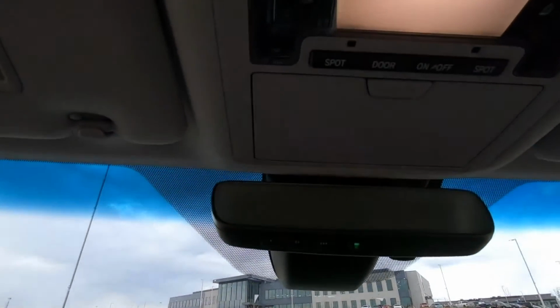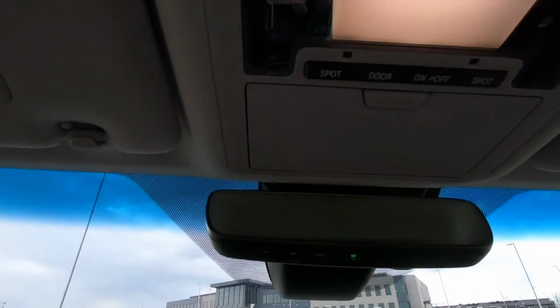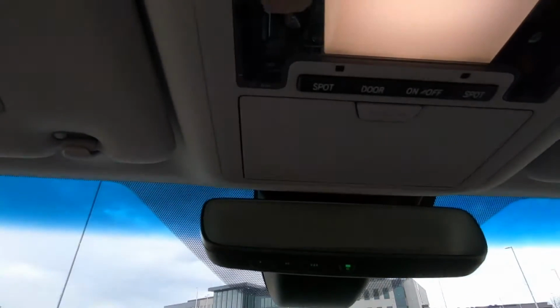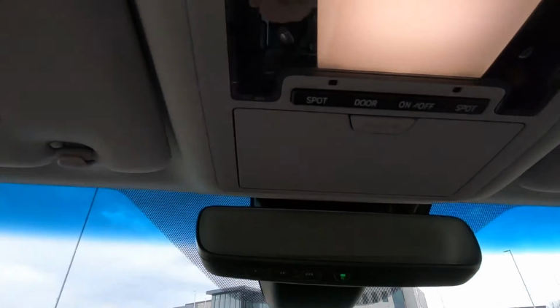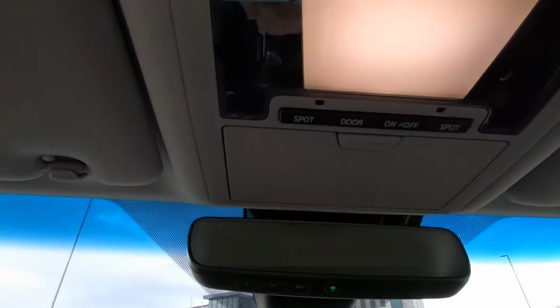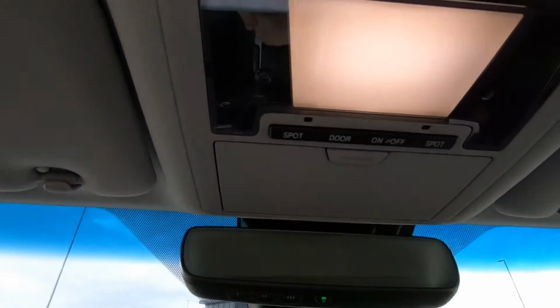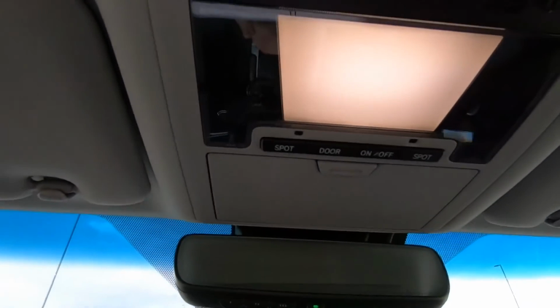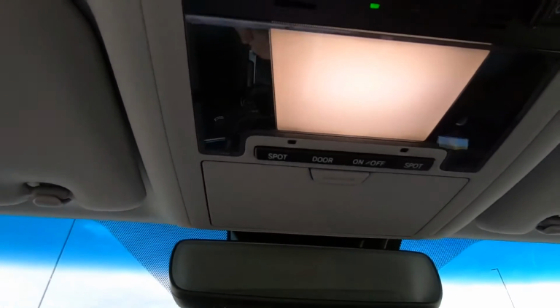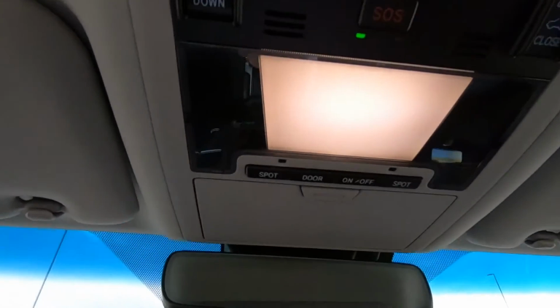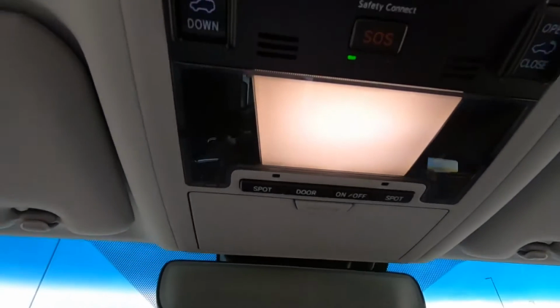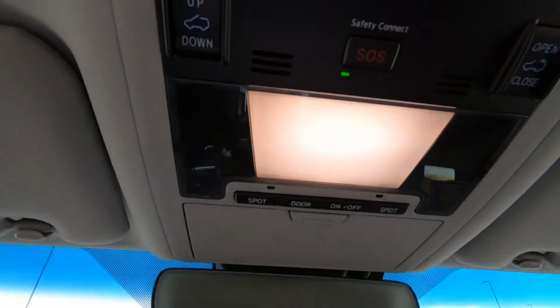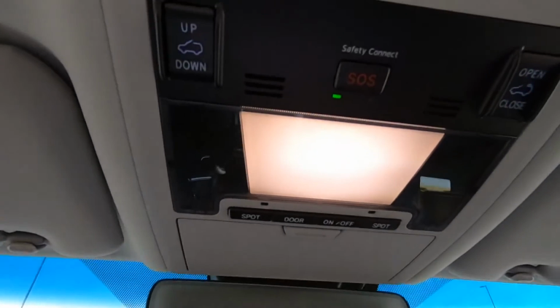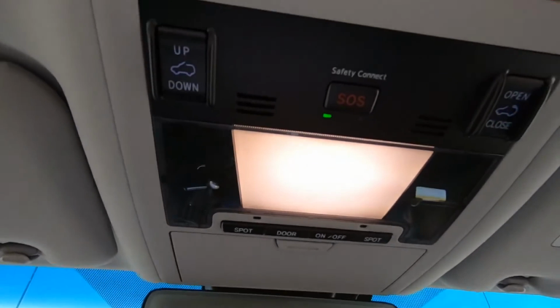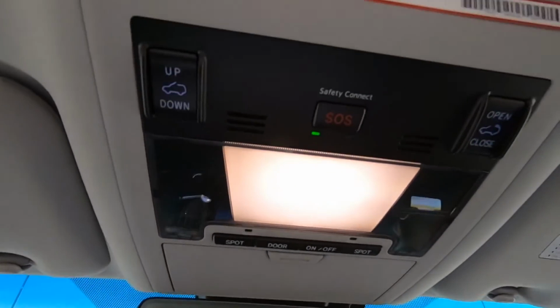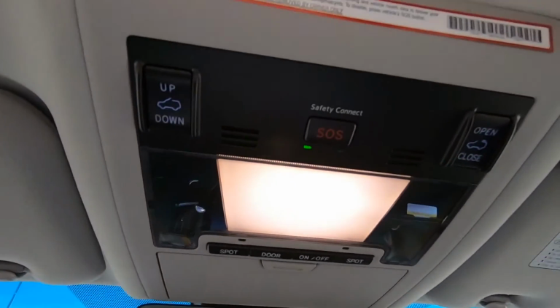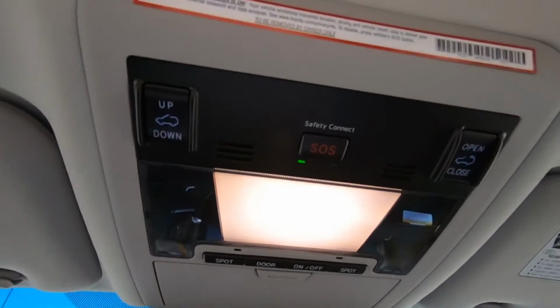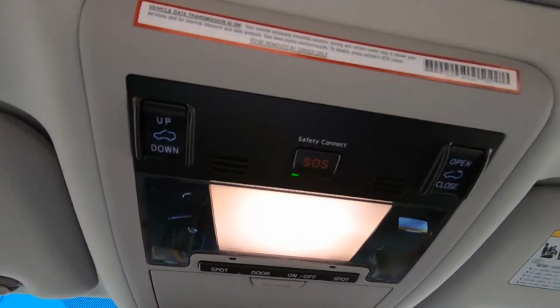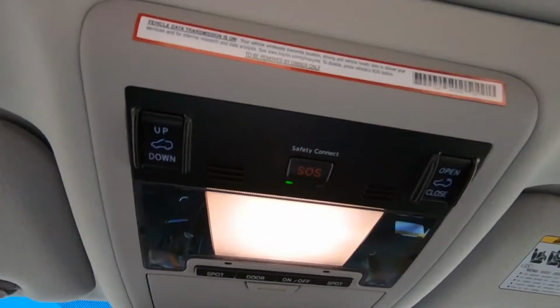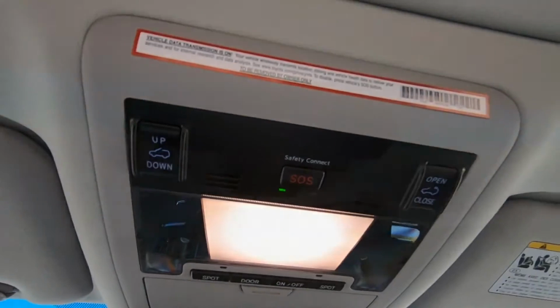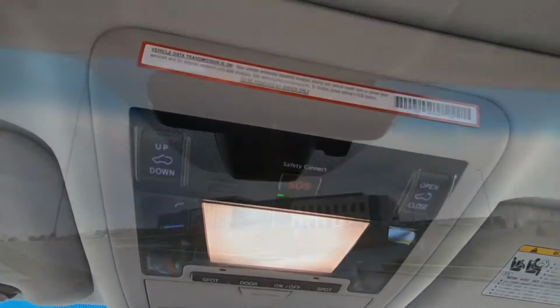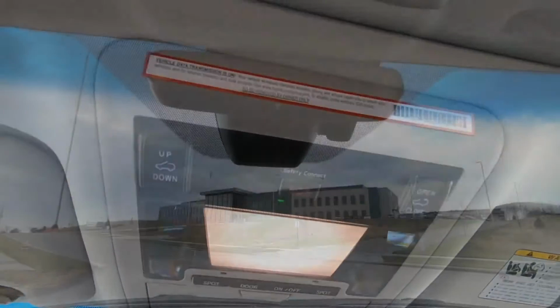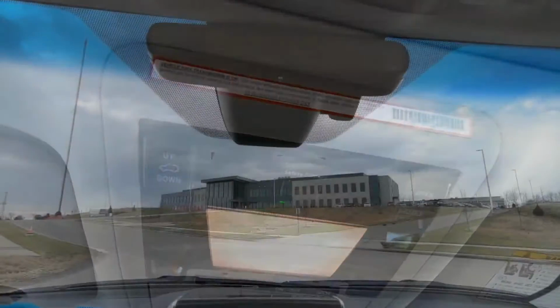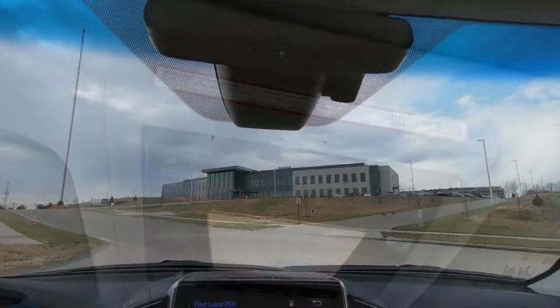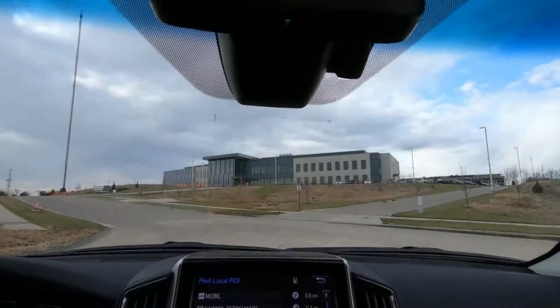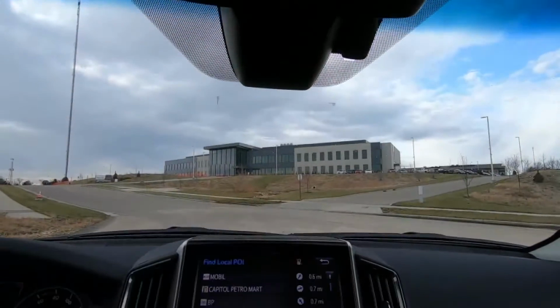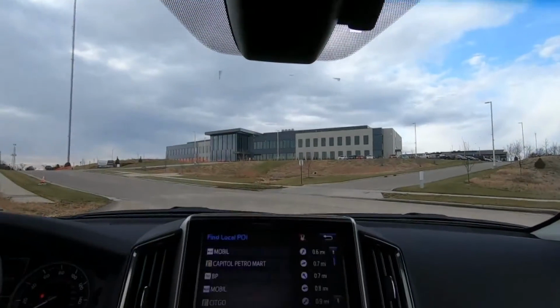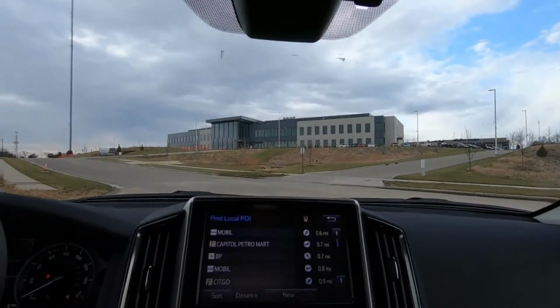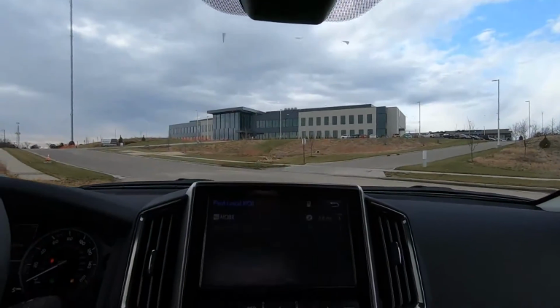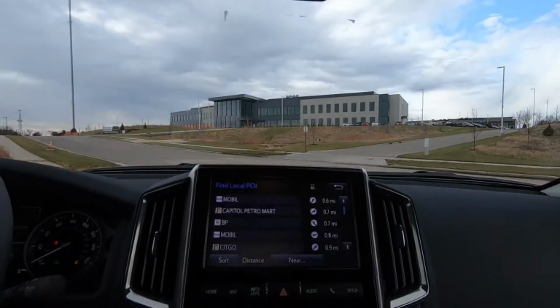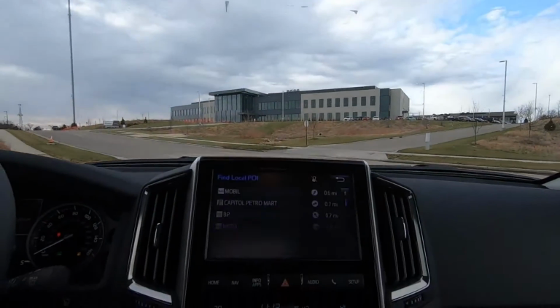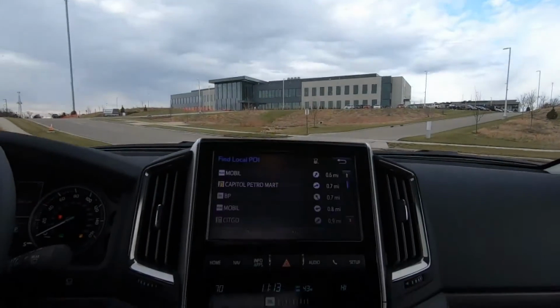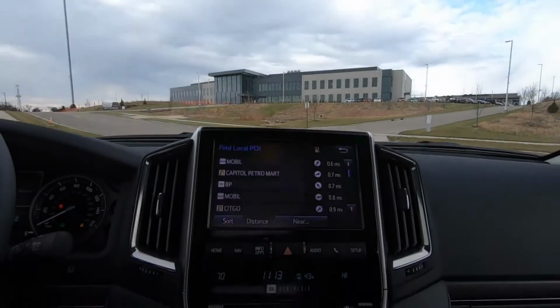Up on the roof, we do have a sunglass holder, your SOS controls, and your power moonroof controls.